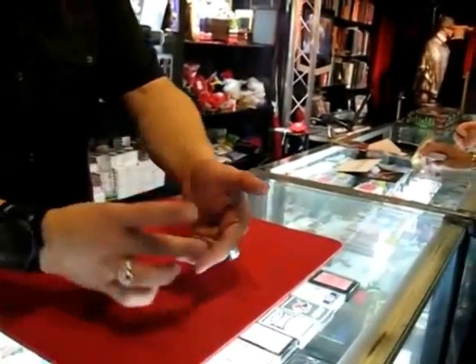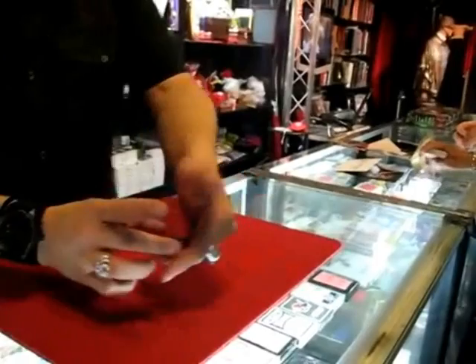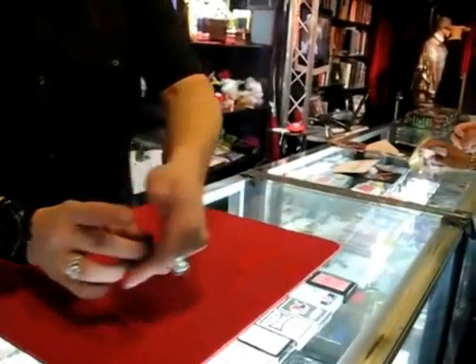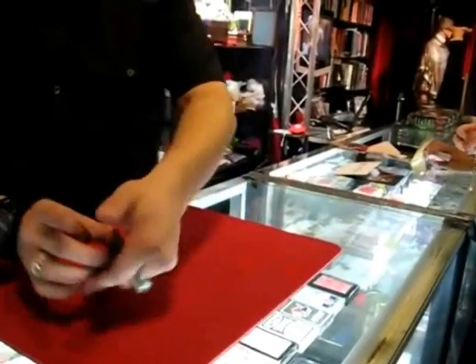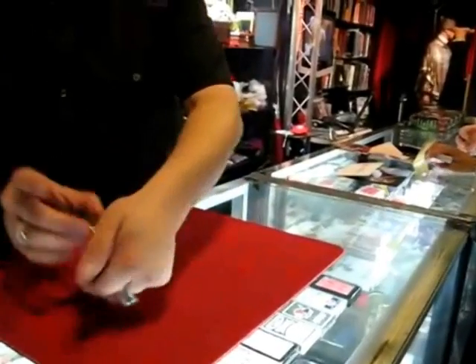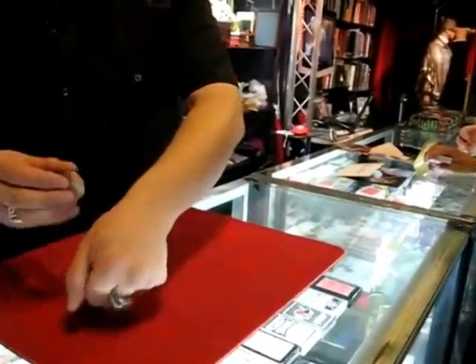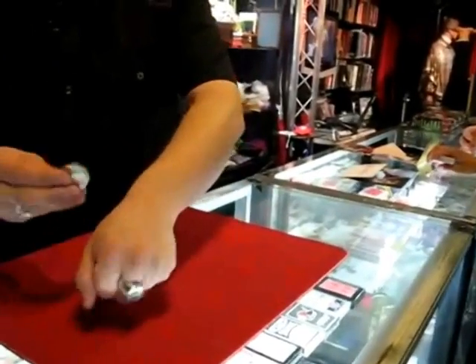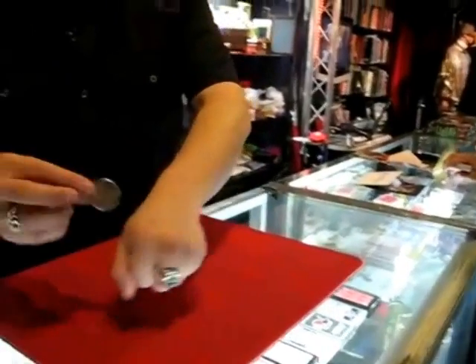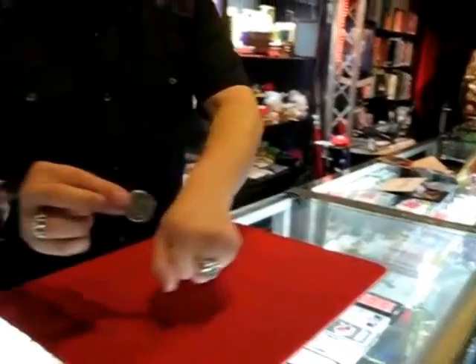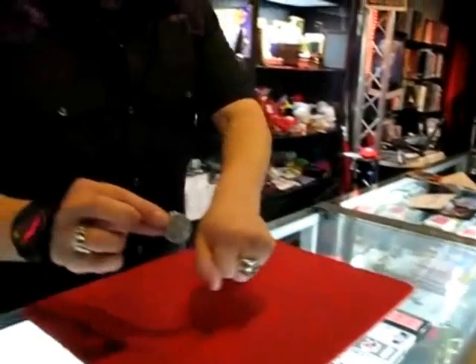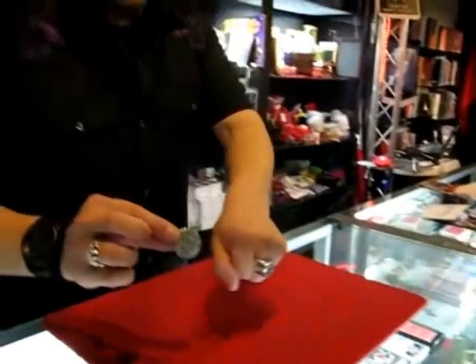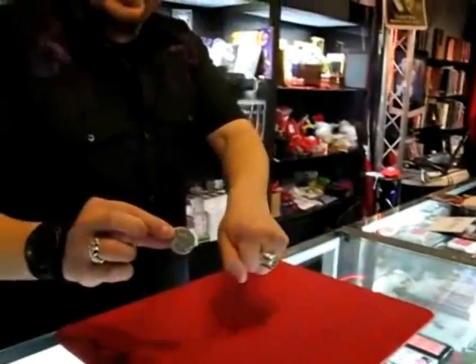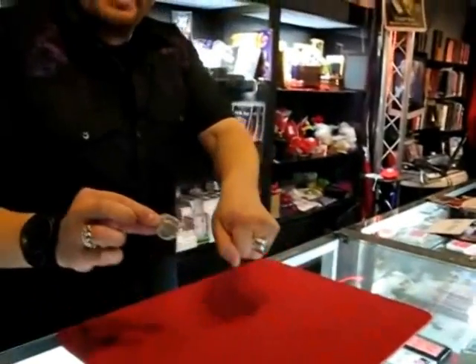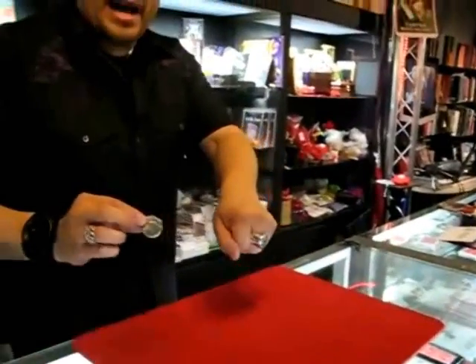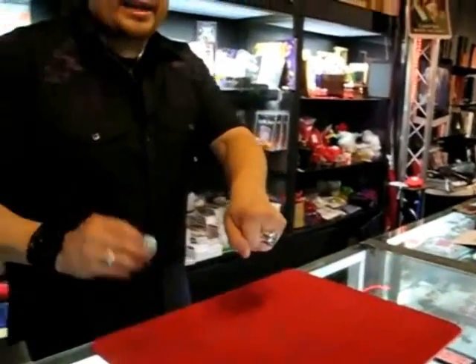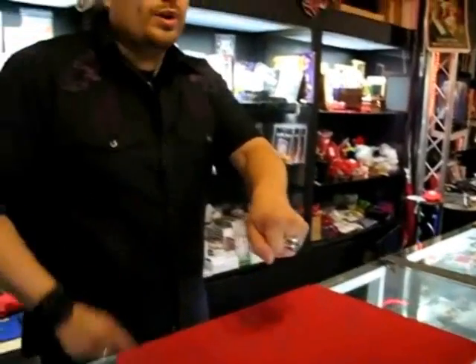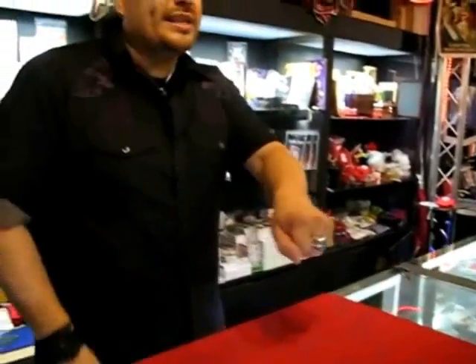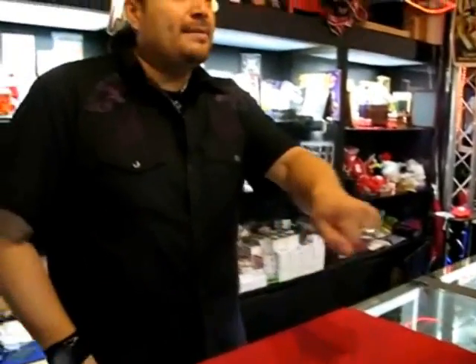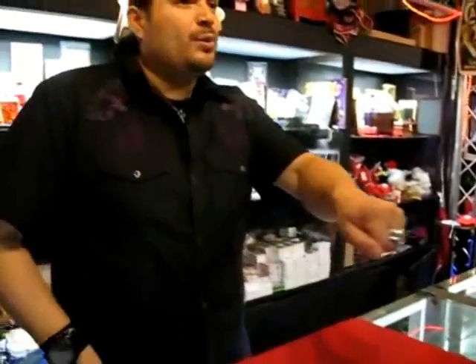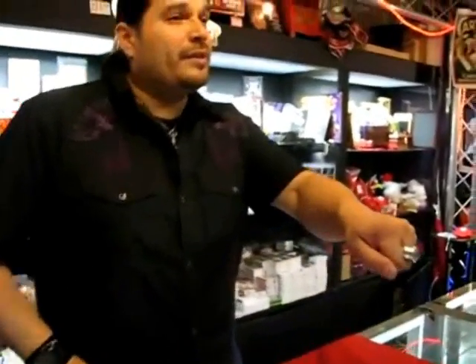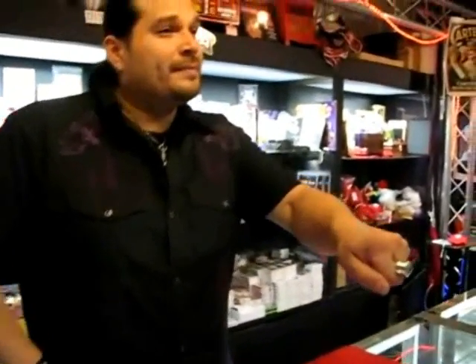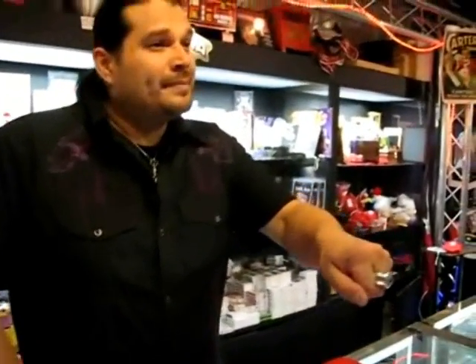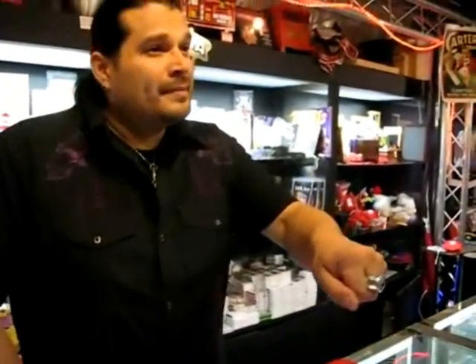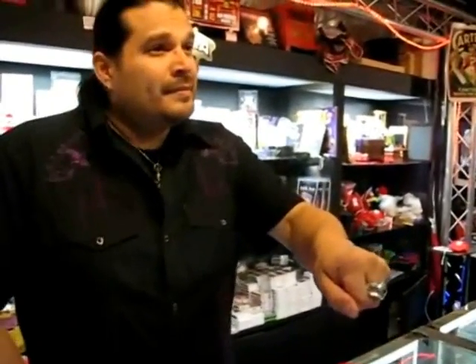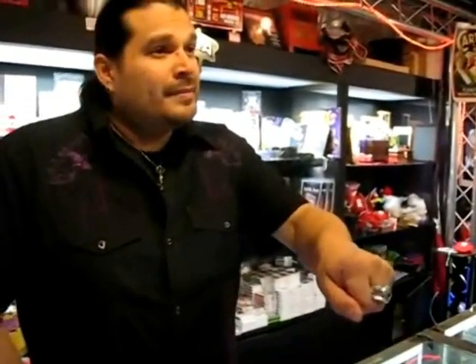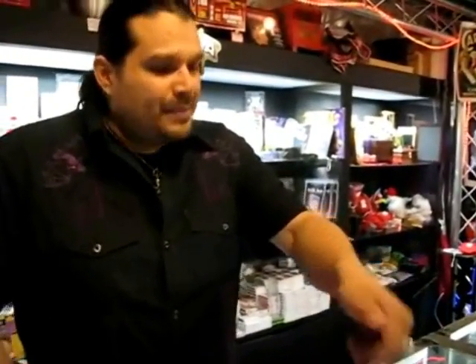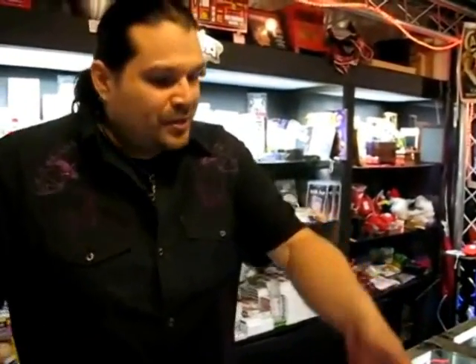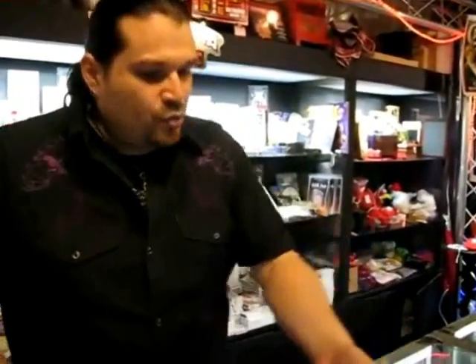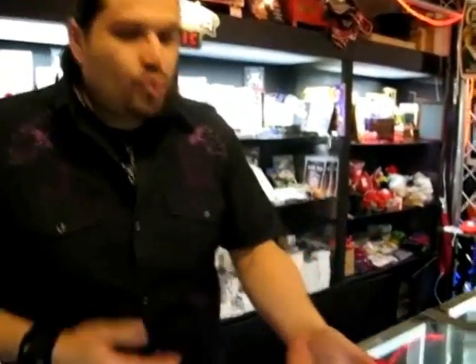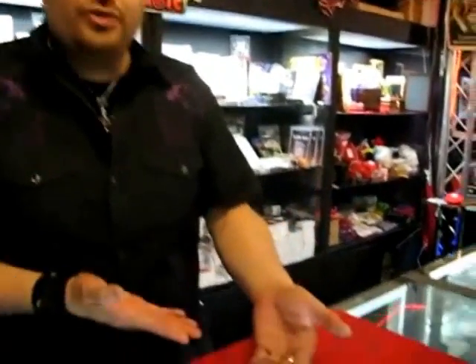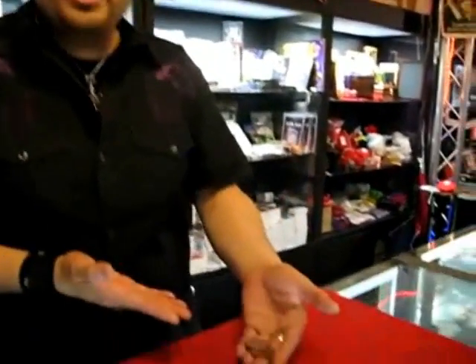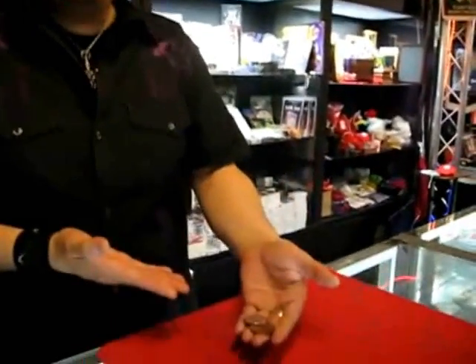I reach inside. I take out the silver coin and I place that in my pocket. What does that leave me with? The copper coin. Yeah, but it's a two coin trick.